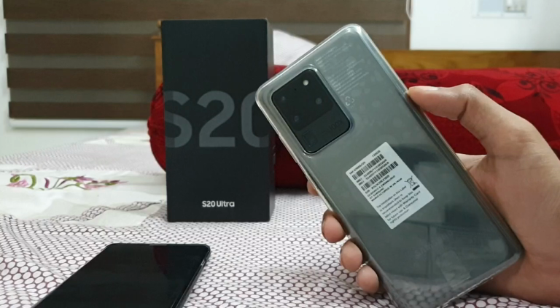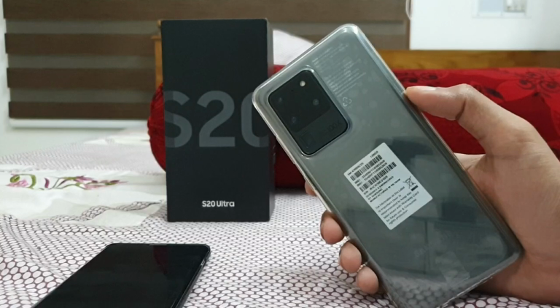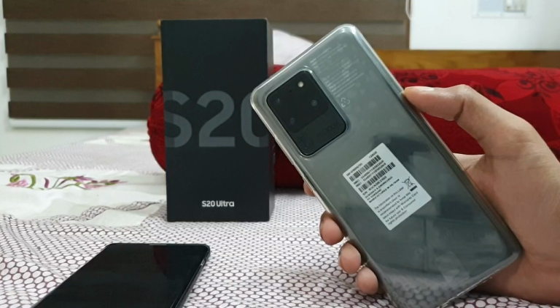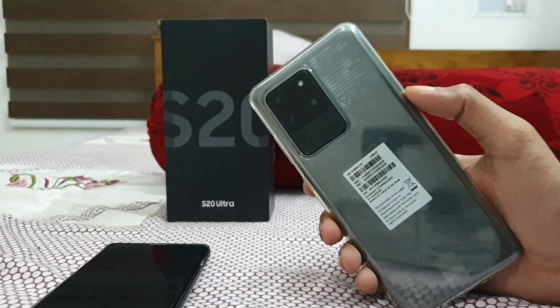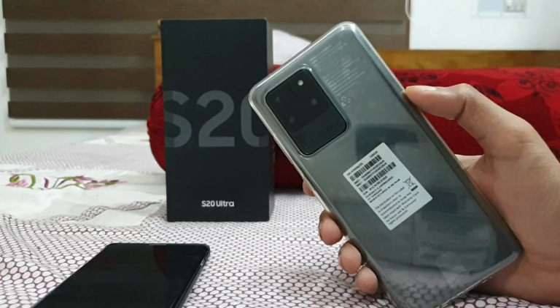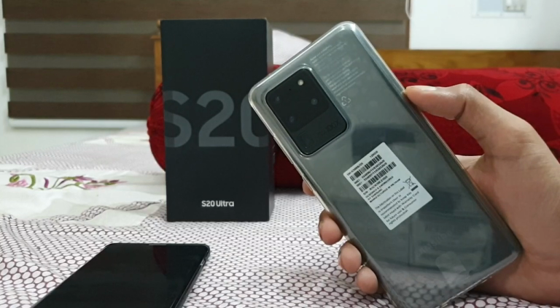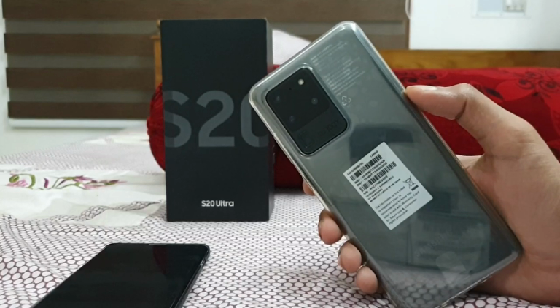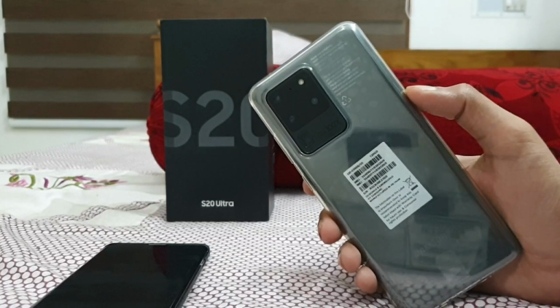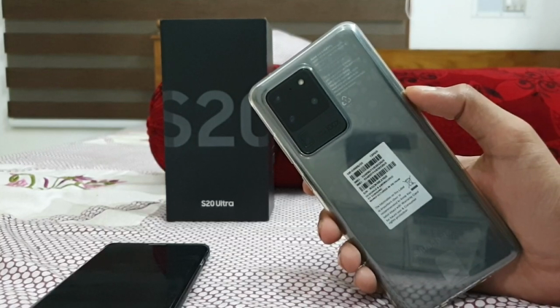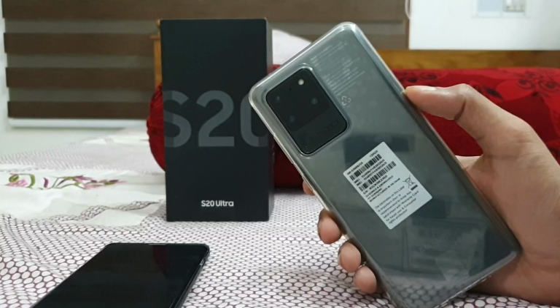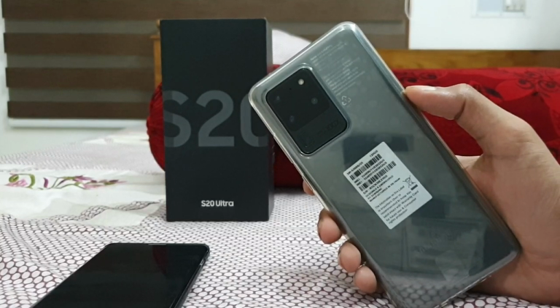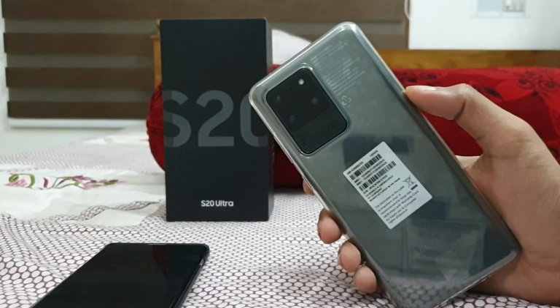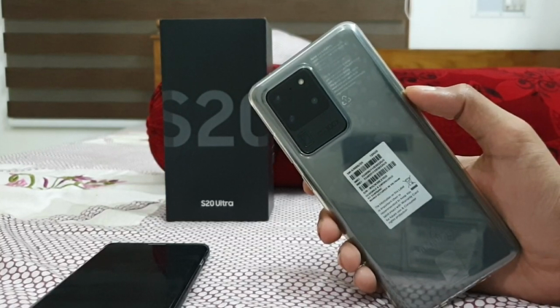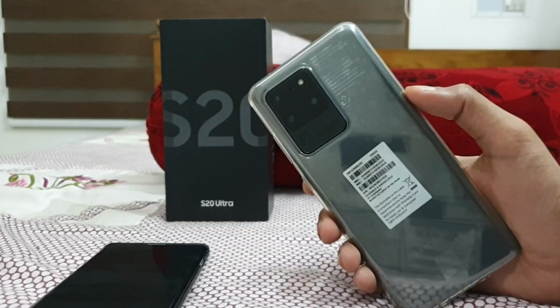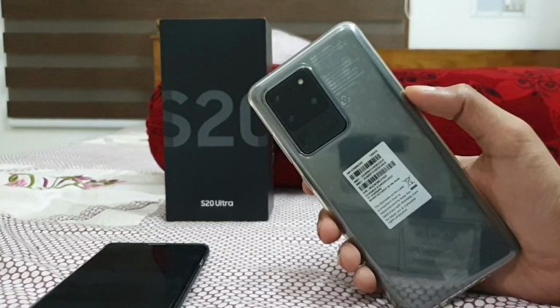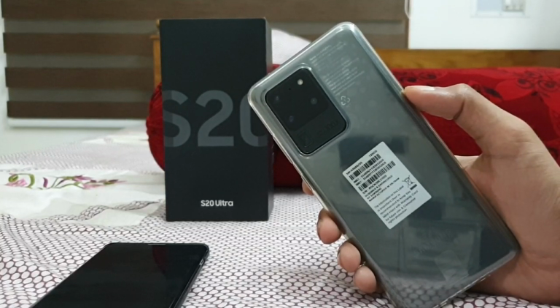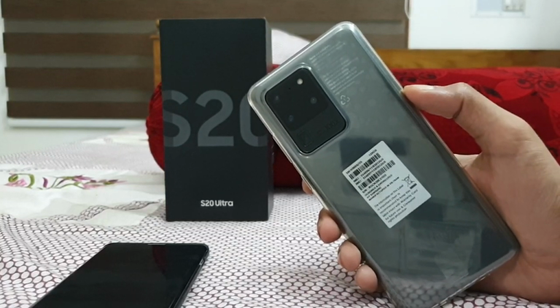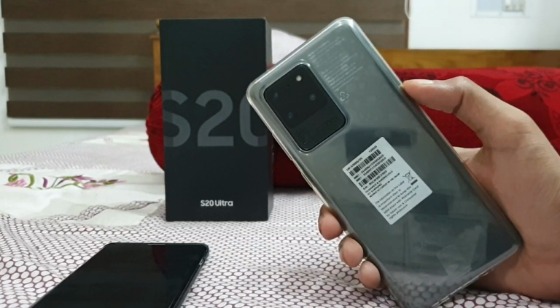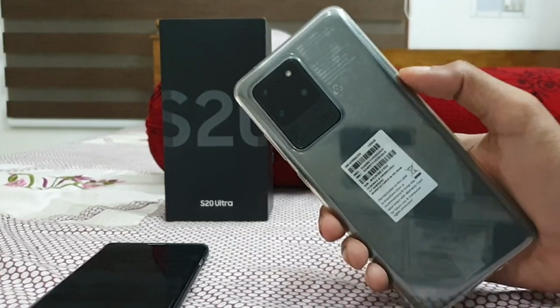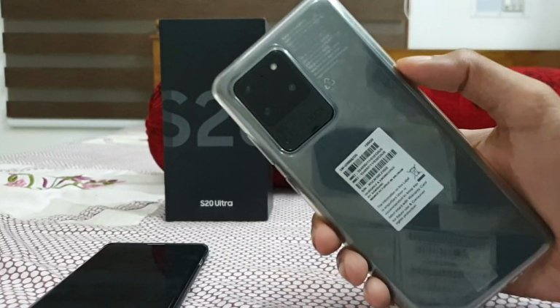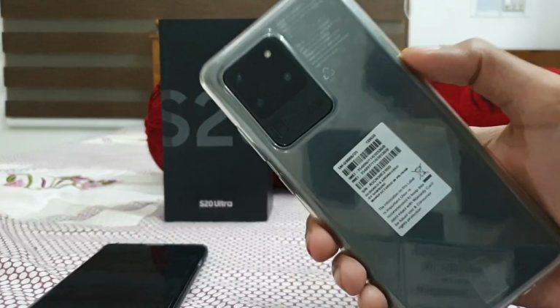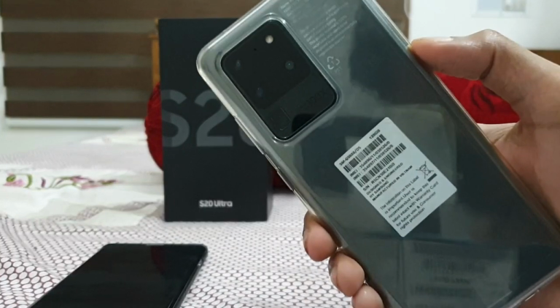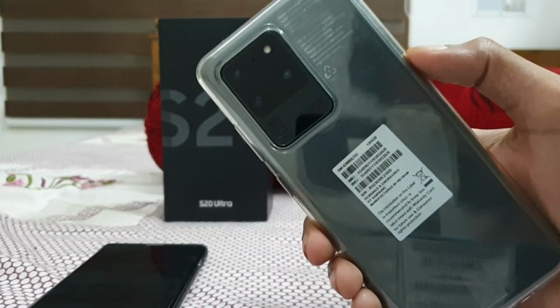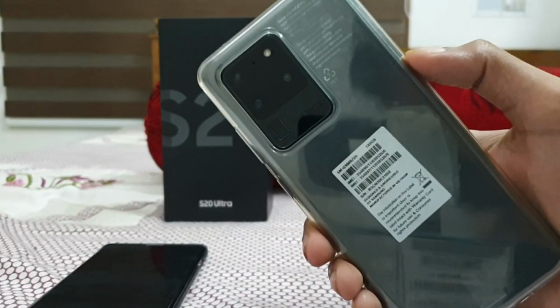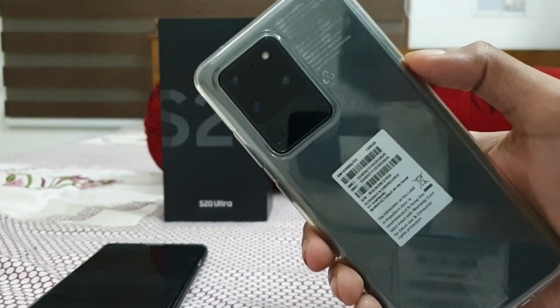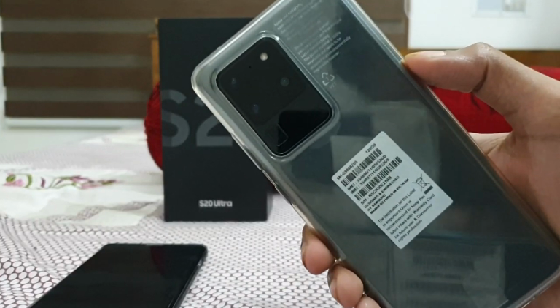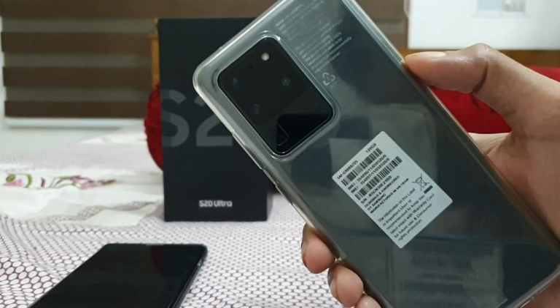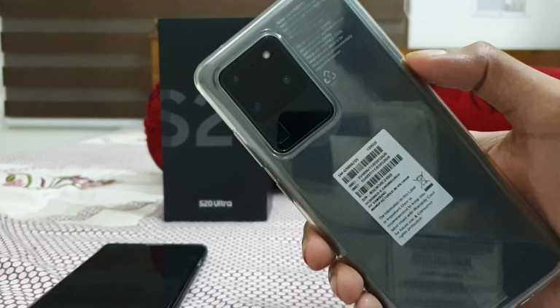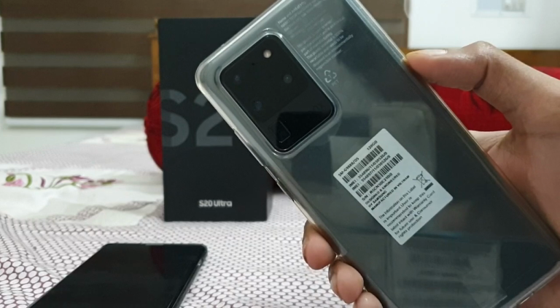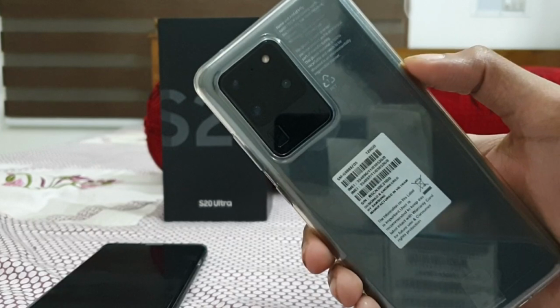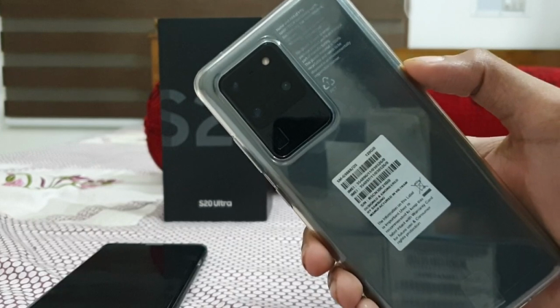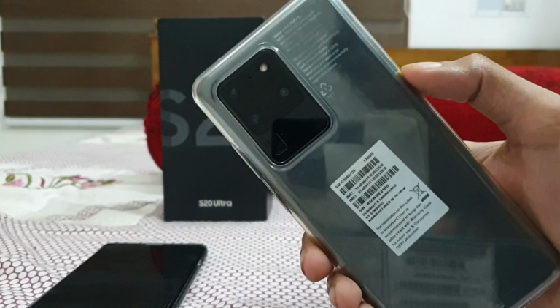Welcome to the YouTube channel Phone Mania. In today's video, we are going to look at the tips and tricks of the Galaxy S20 Ultra.